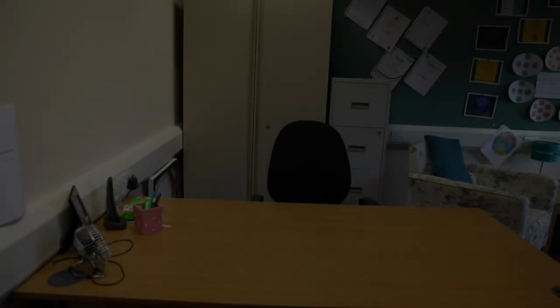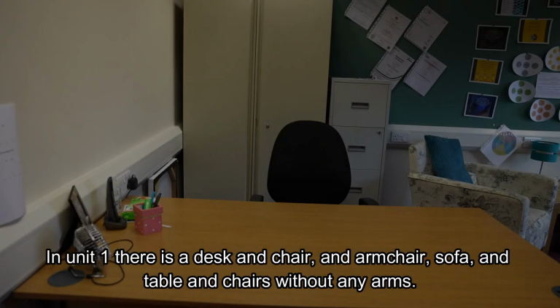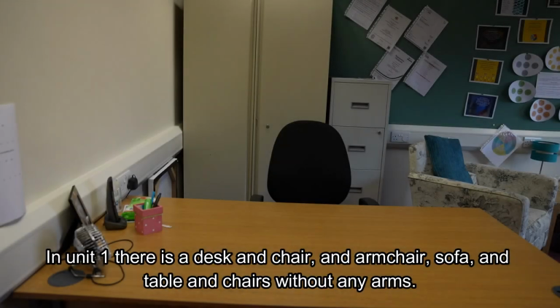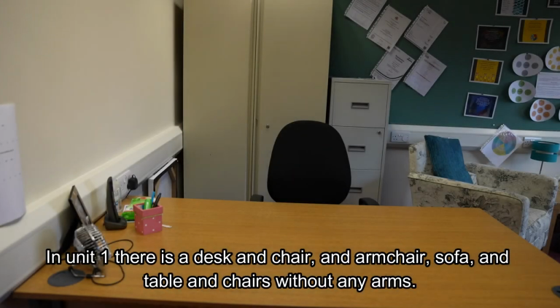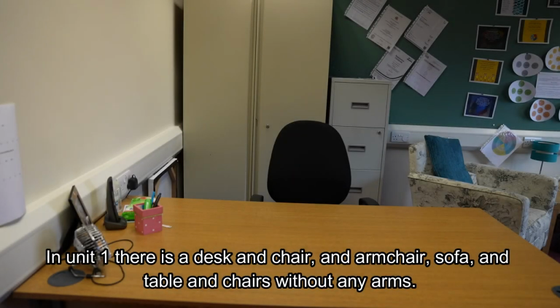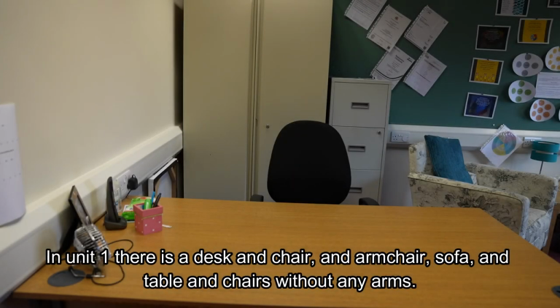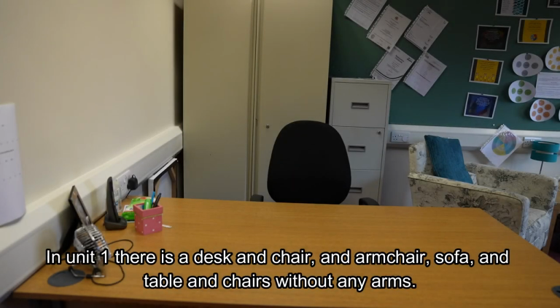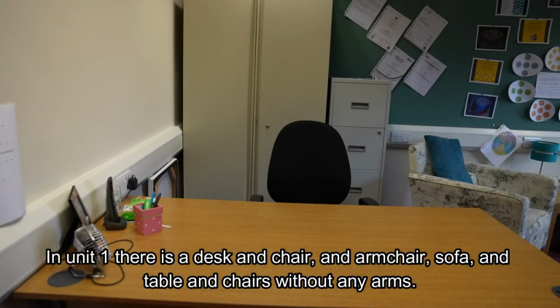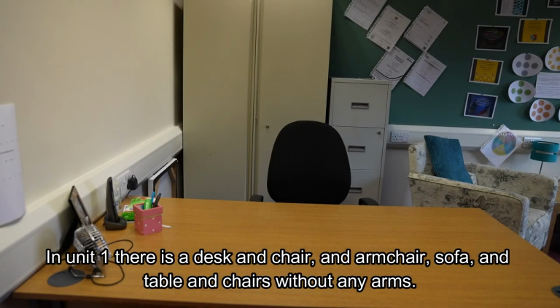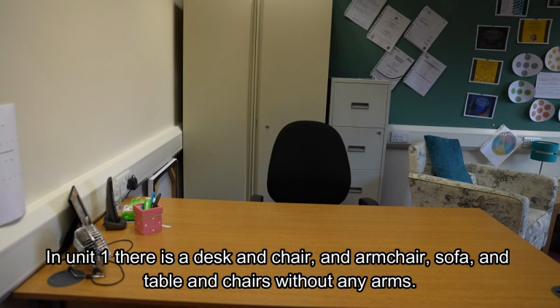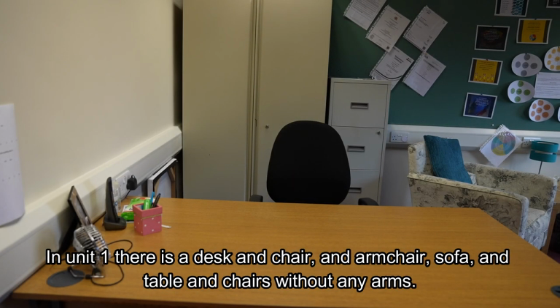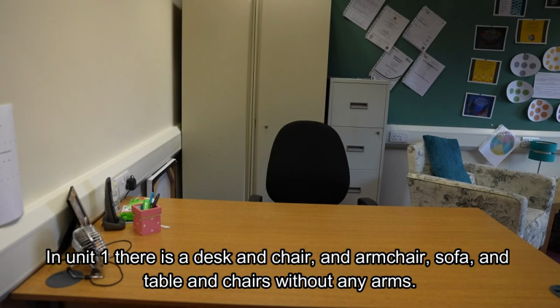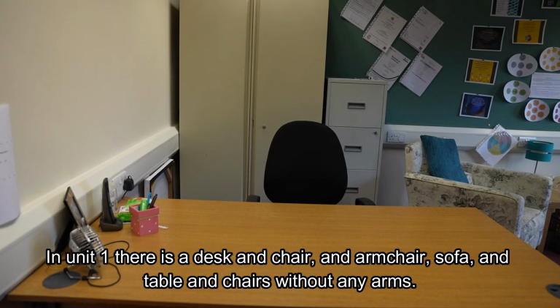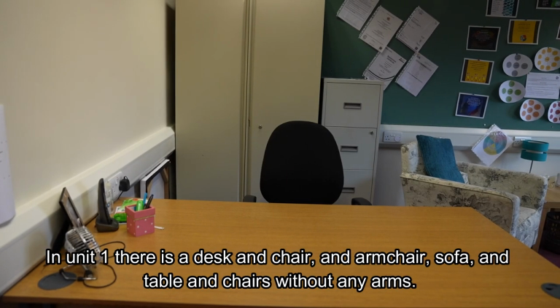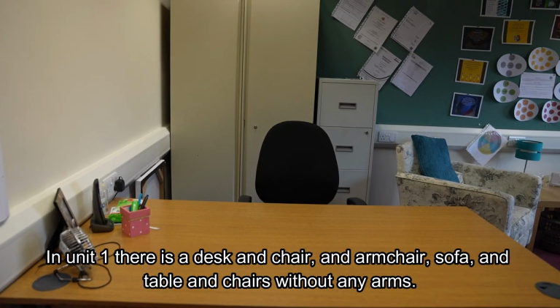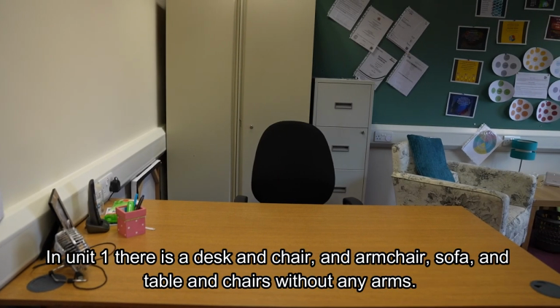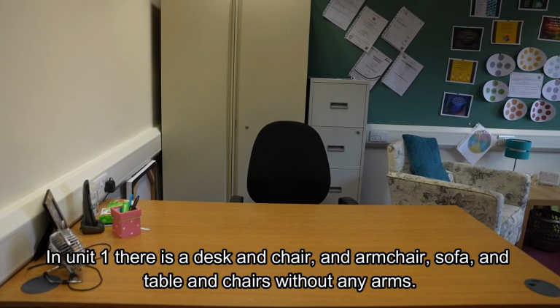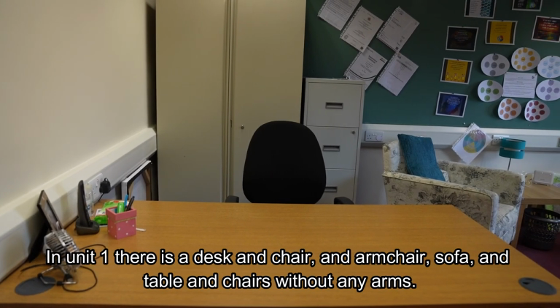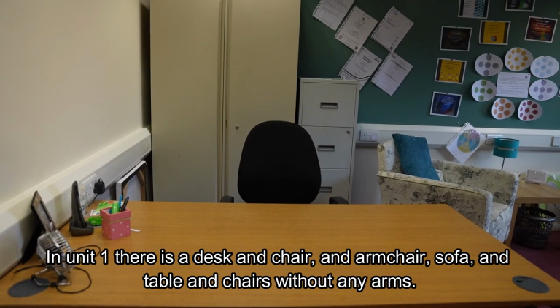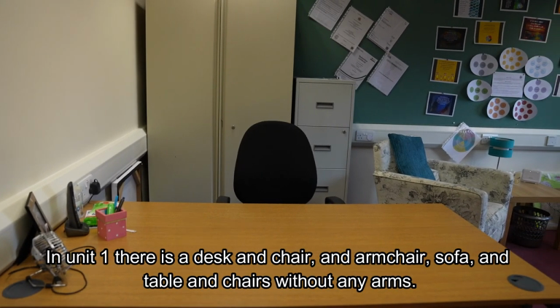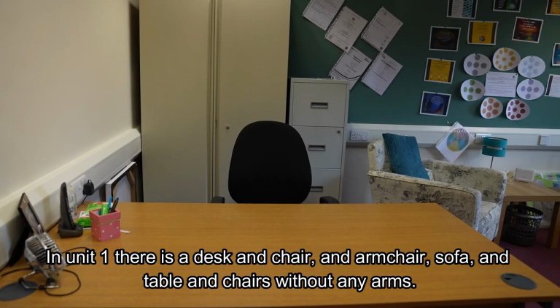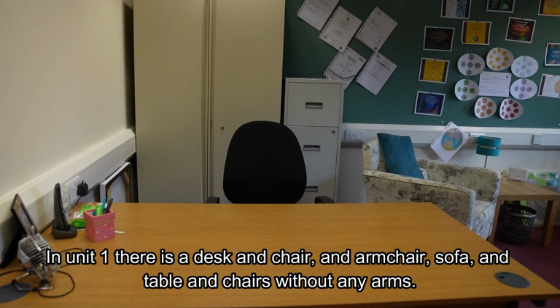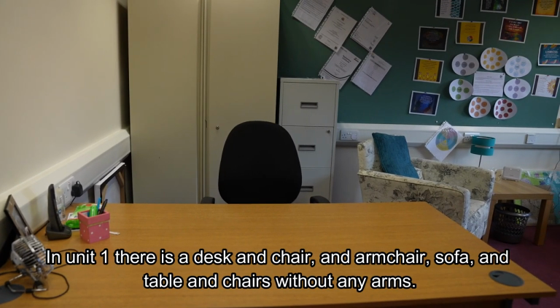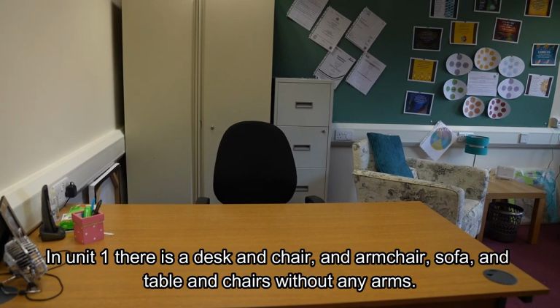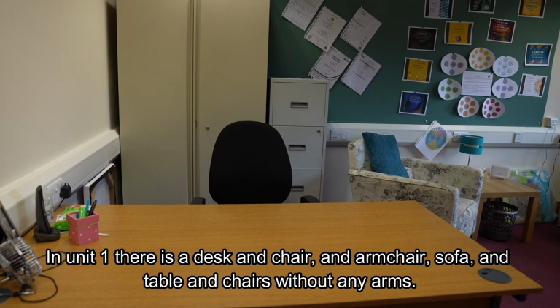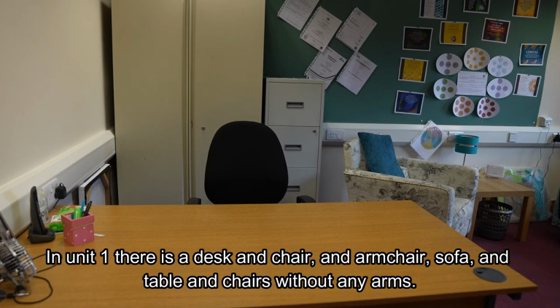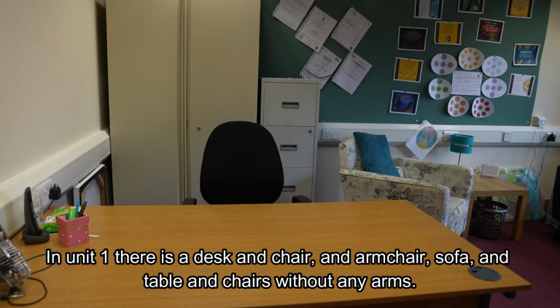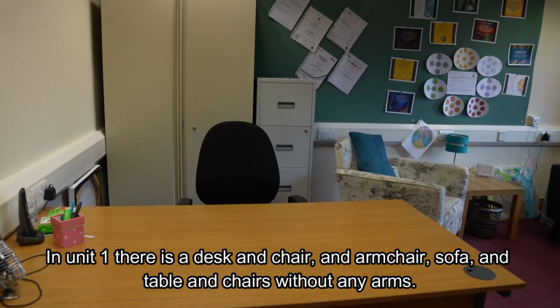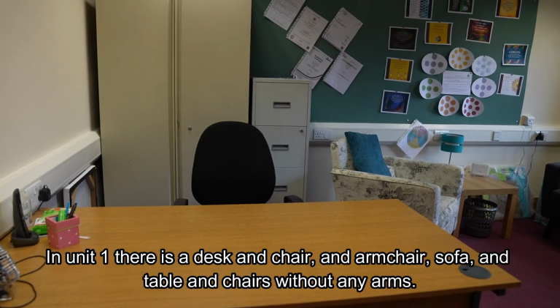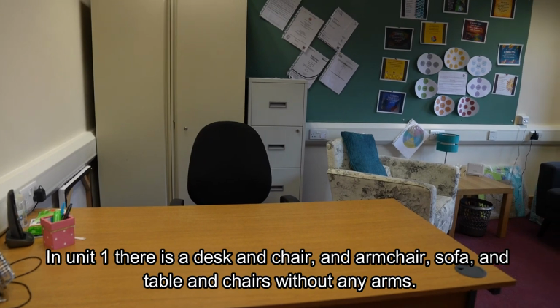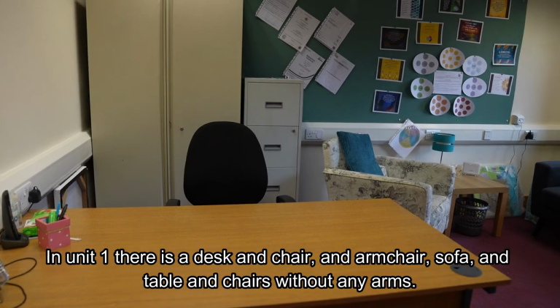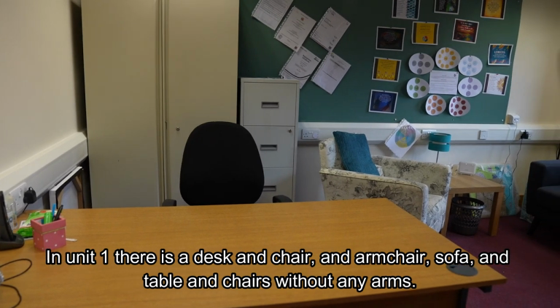In Unit 1 there is a desk, a chair, an armchair, sofa and table and chairs without arms.